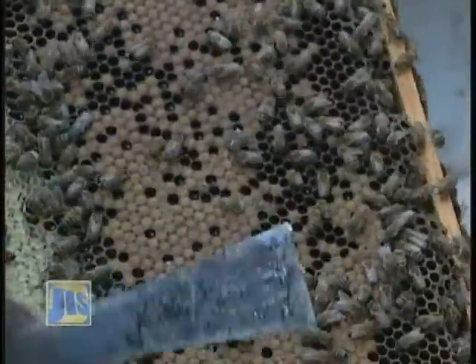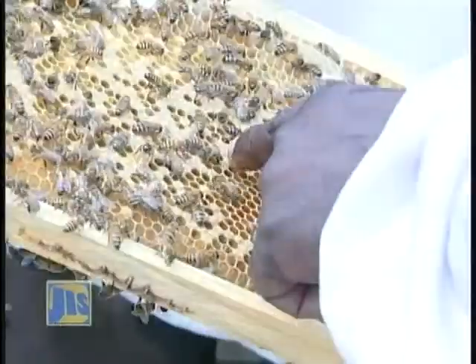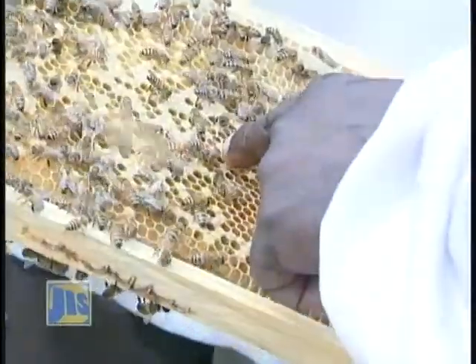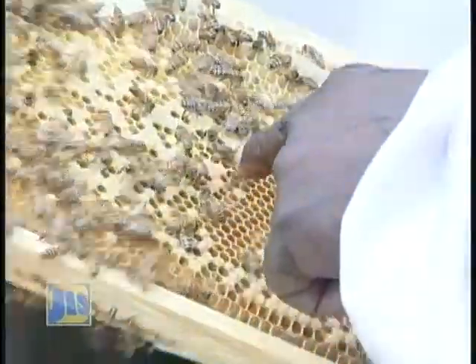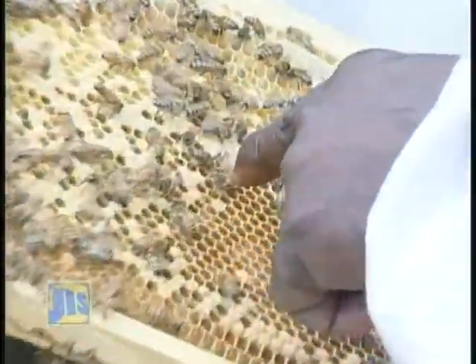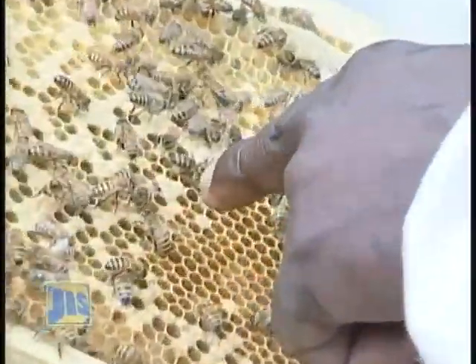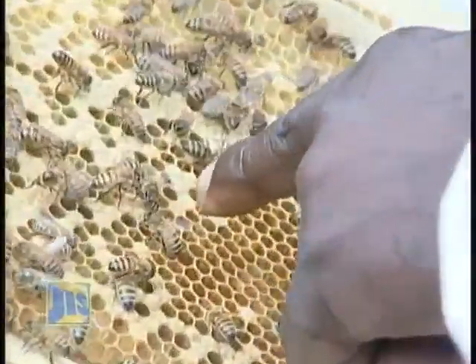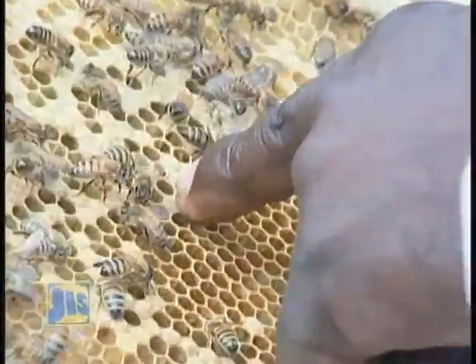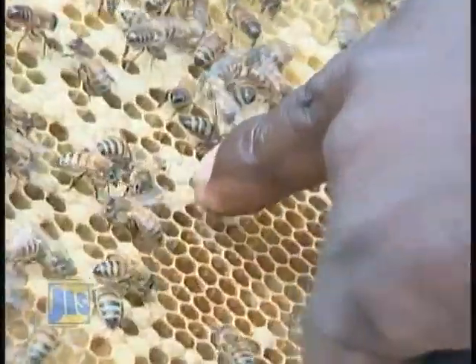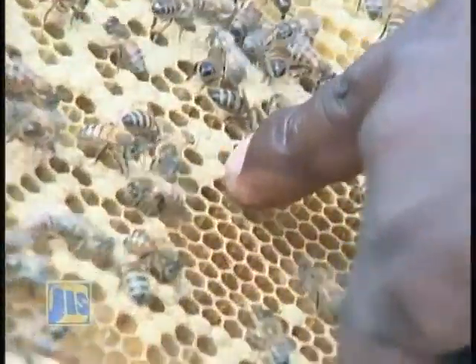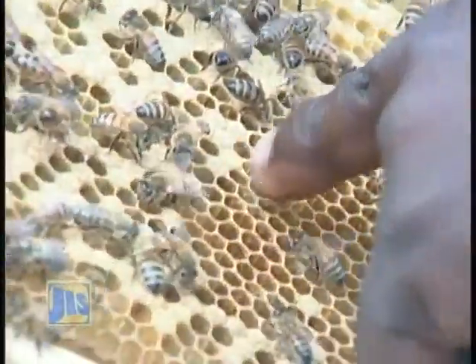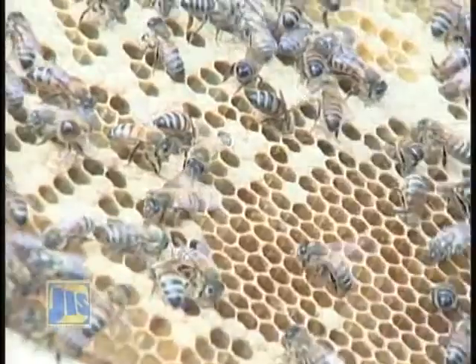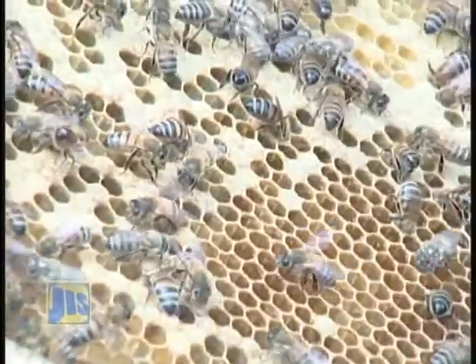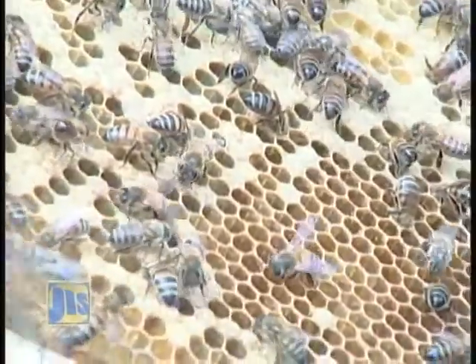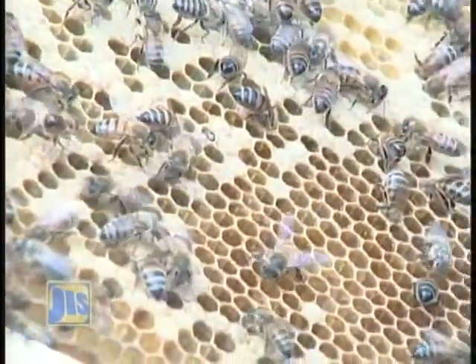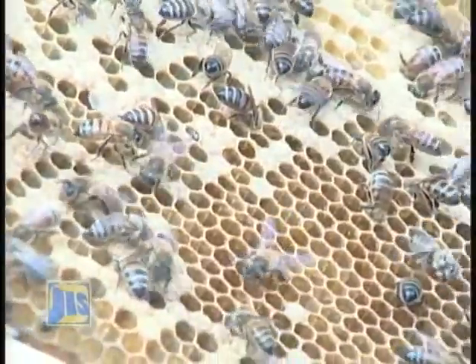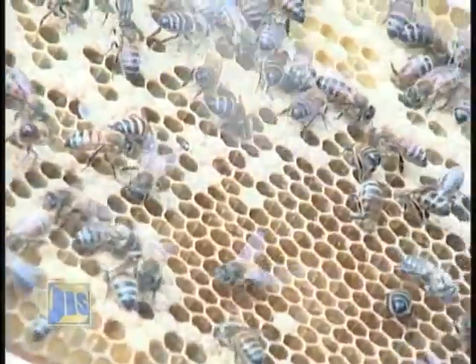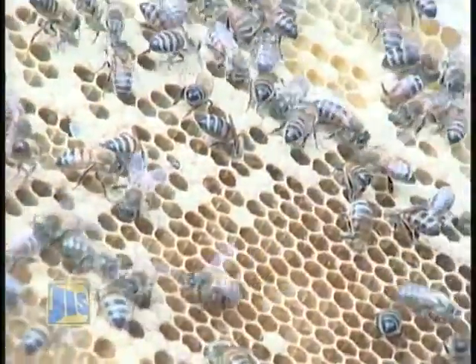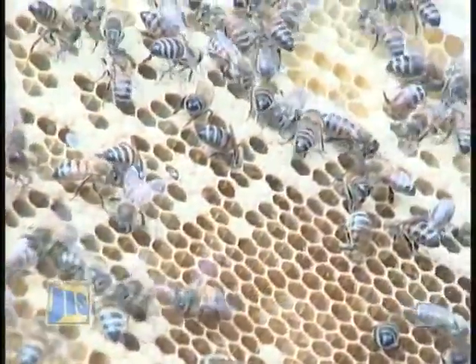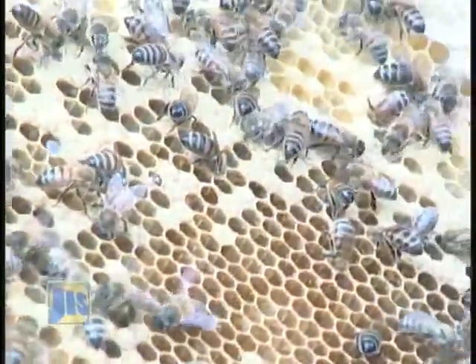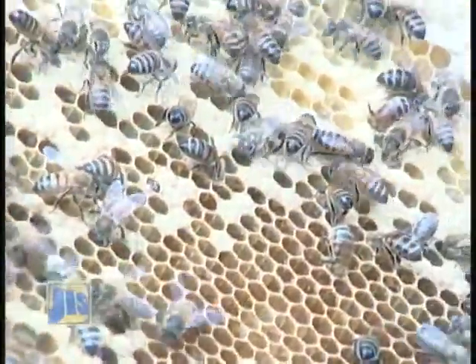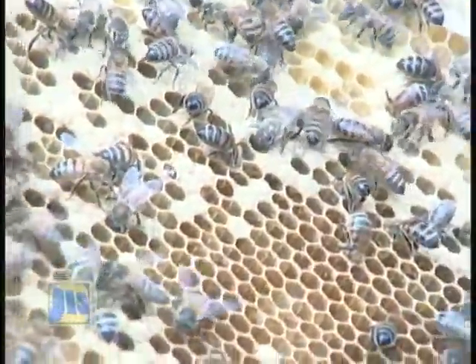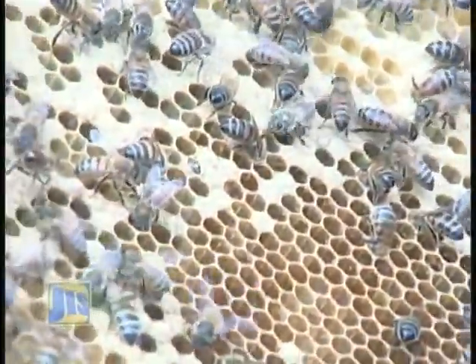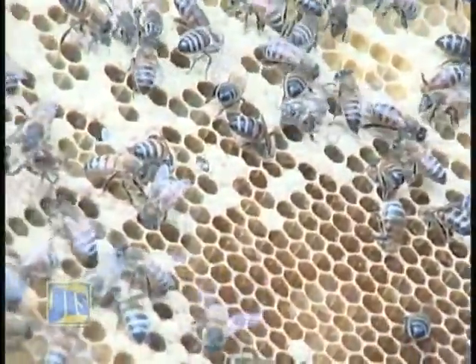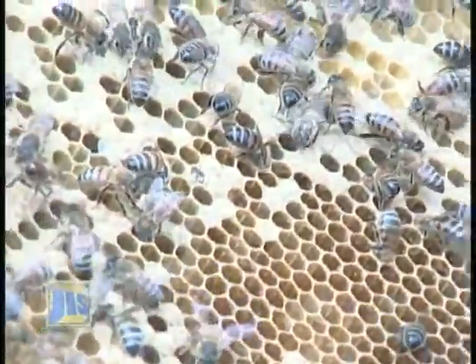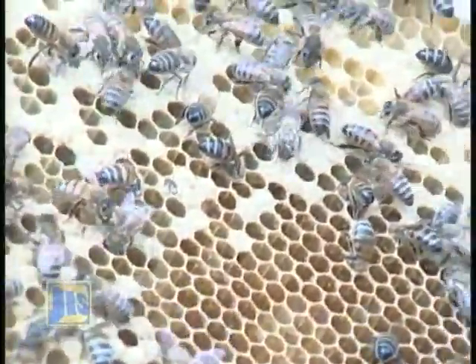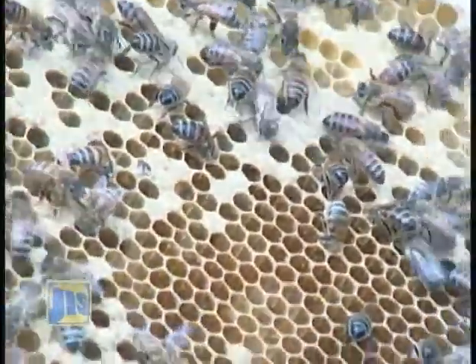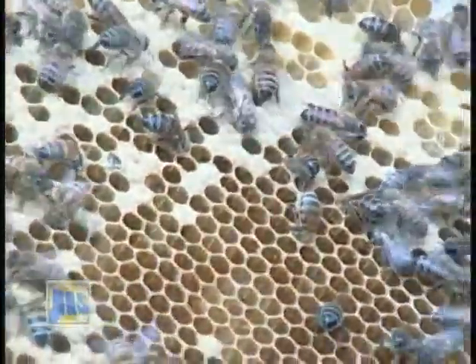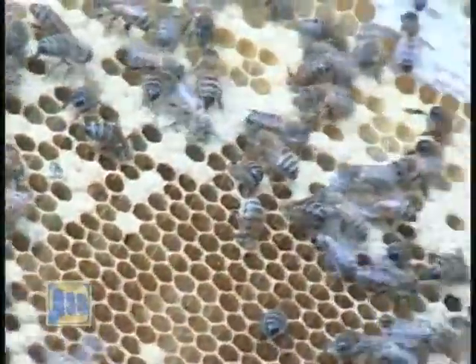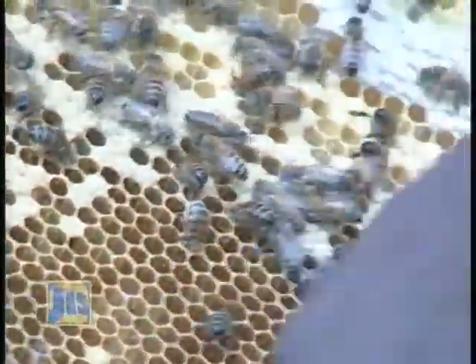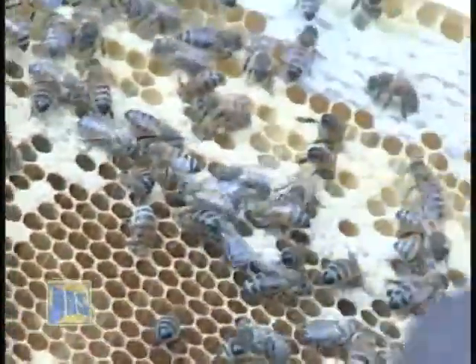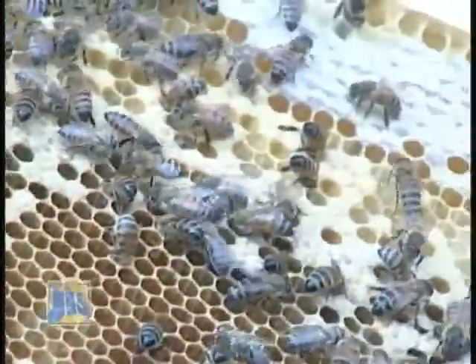She will lay up to 2,000 eggs per day. Without a queen, the hive would eventually die.